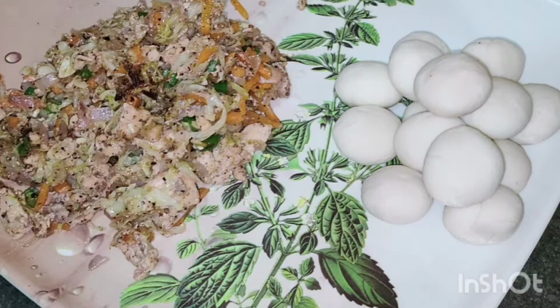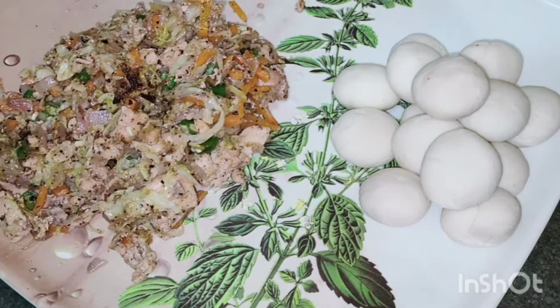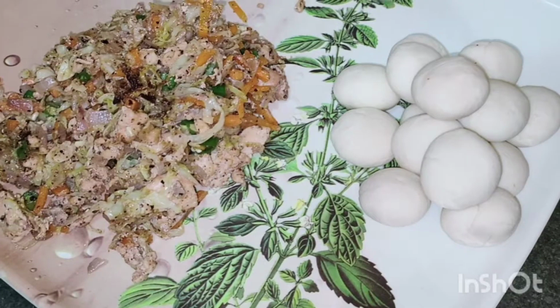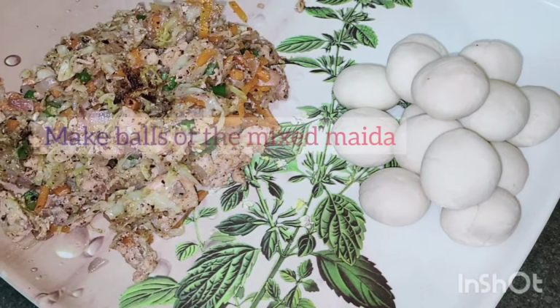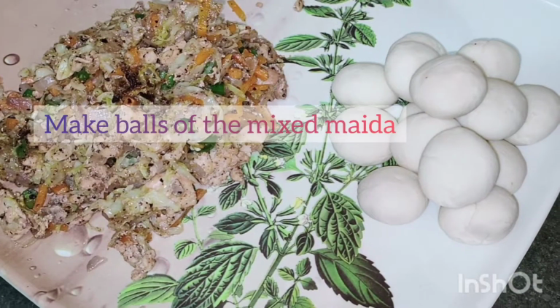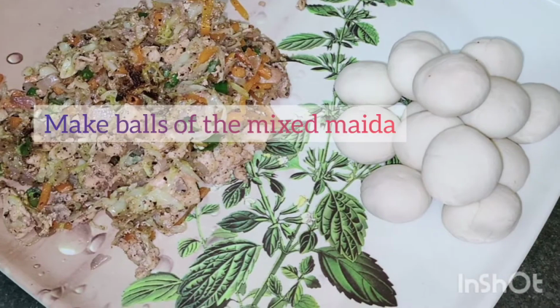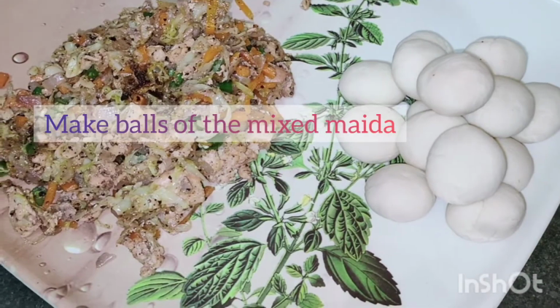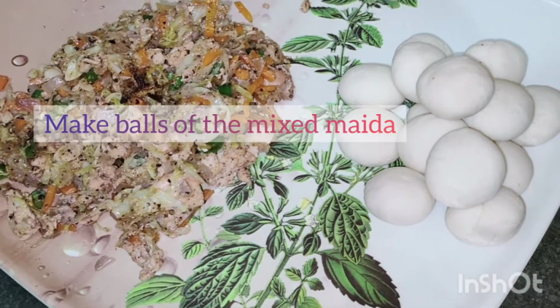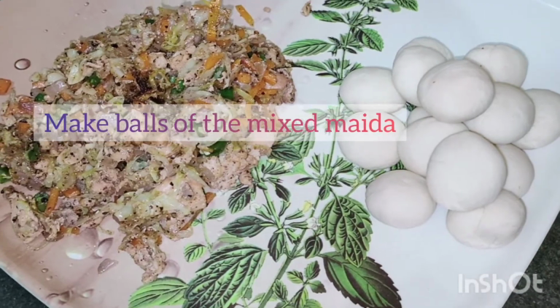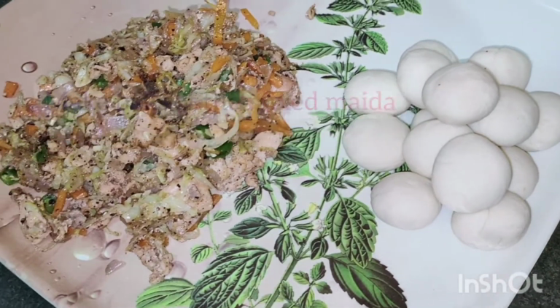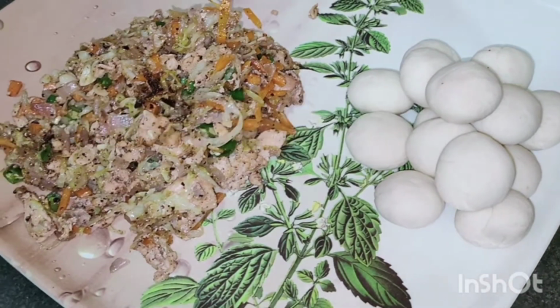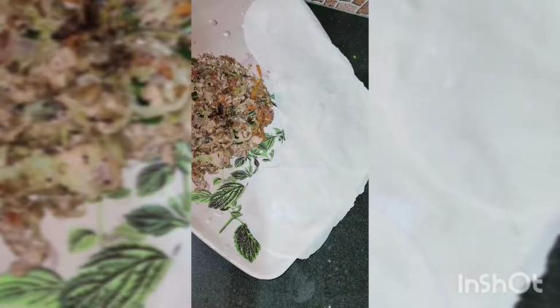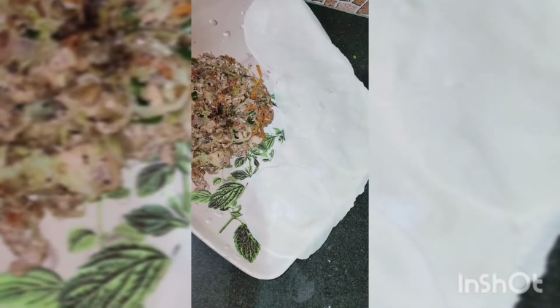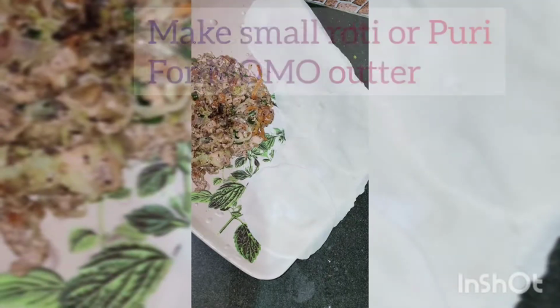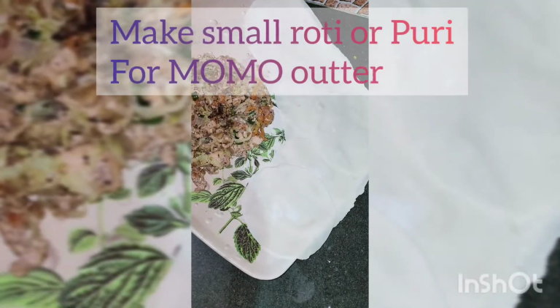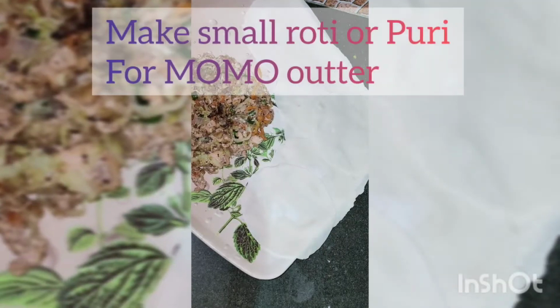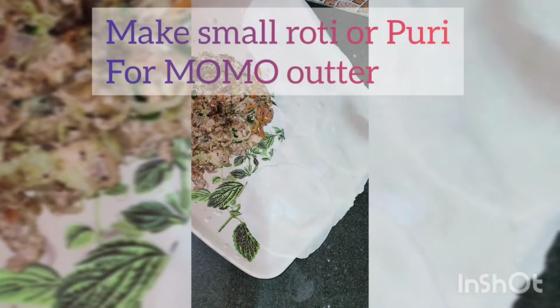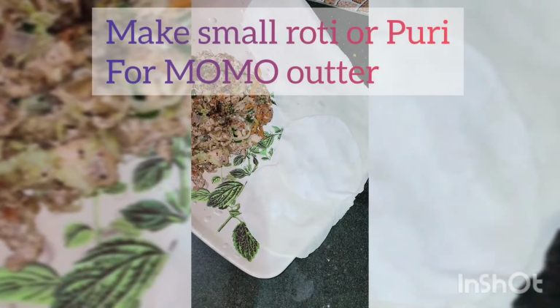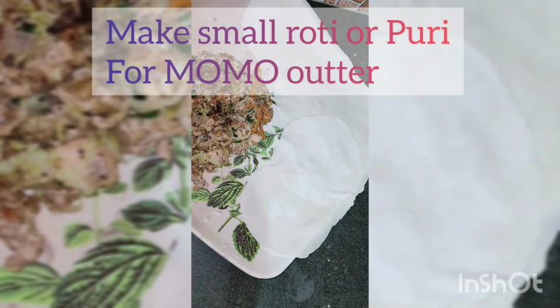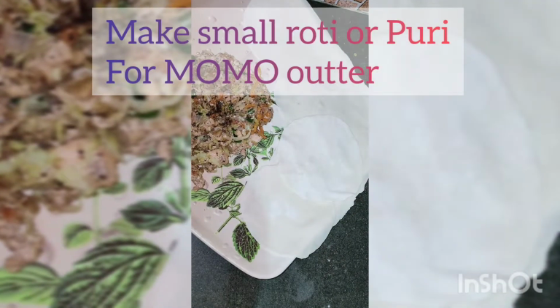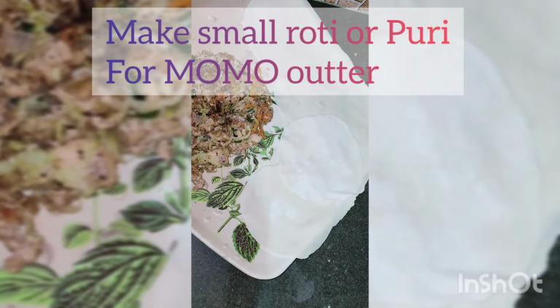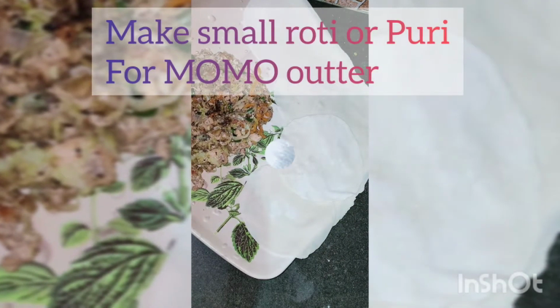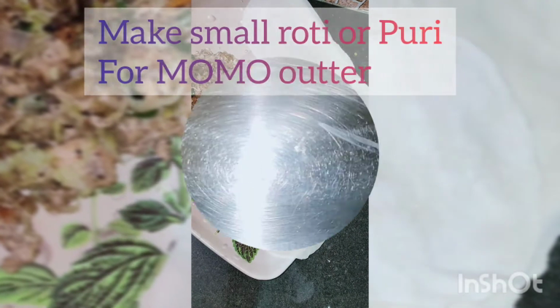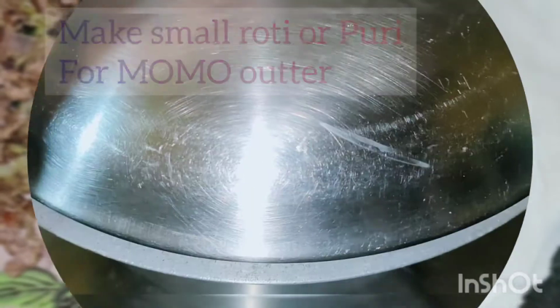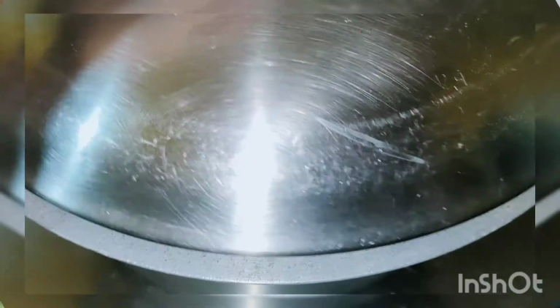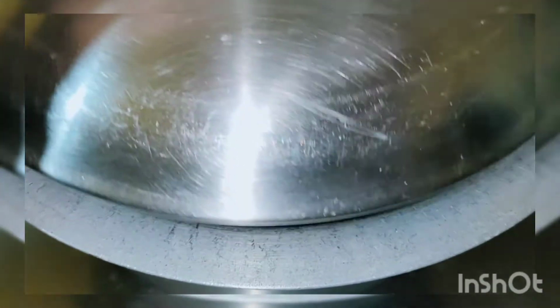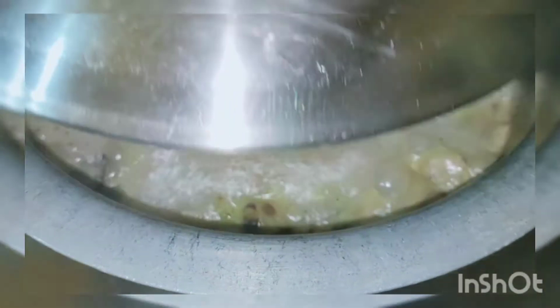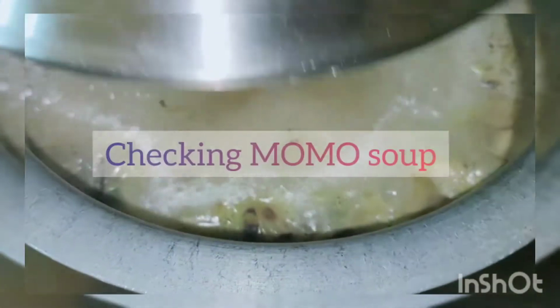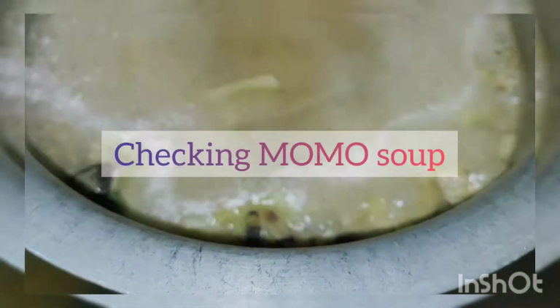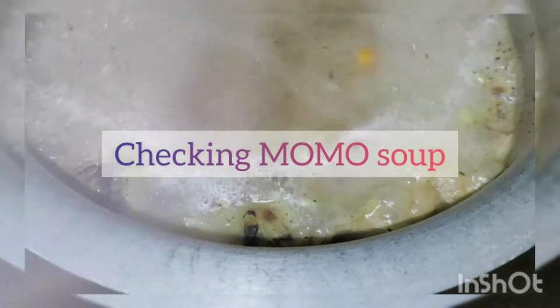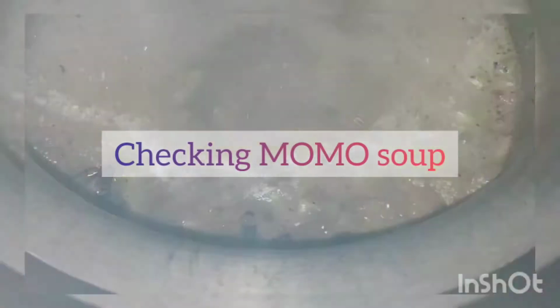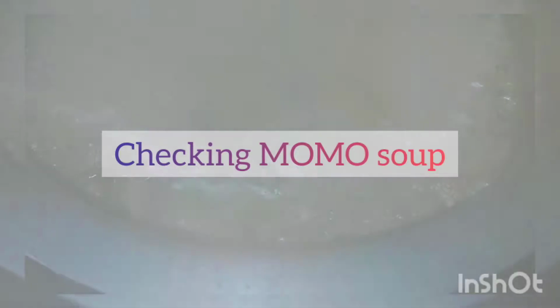Take some maida balls and make small puris. Don't forget to check the soup.